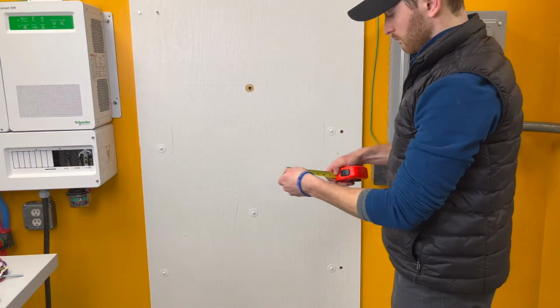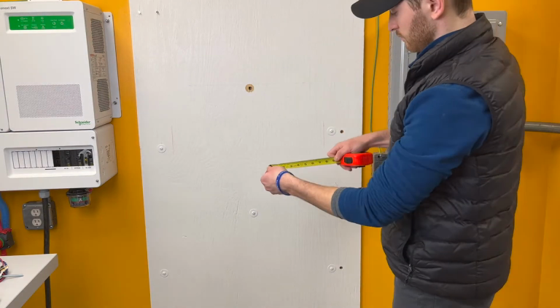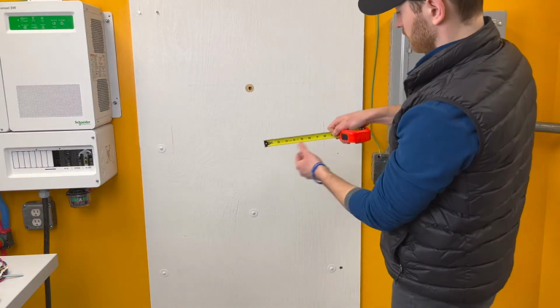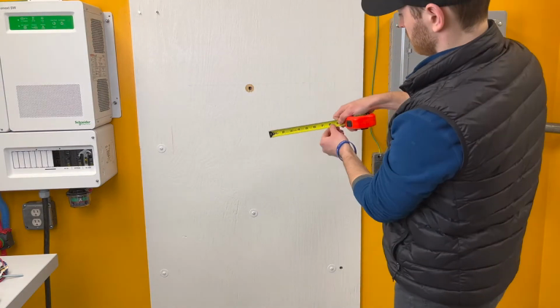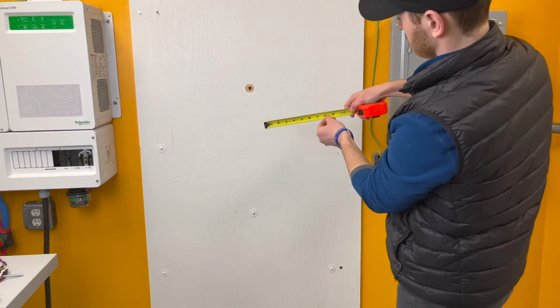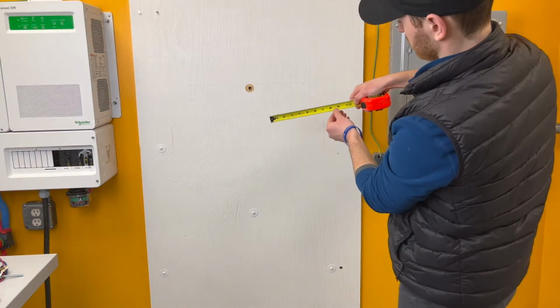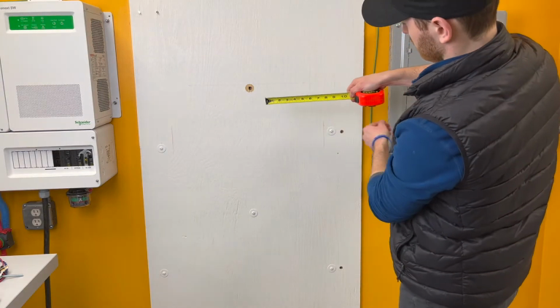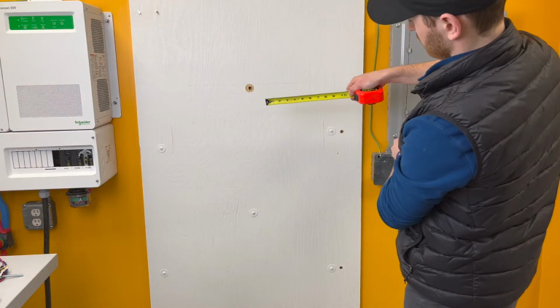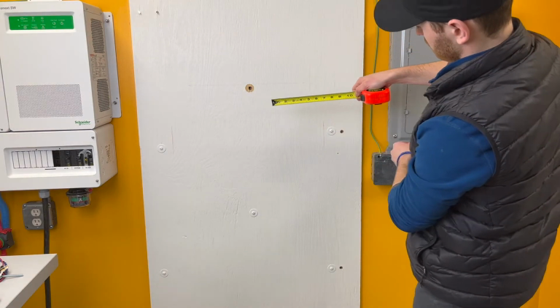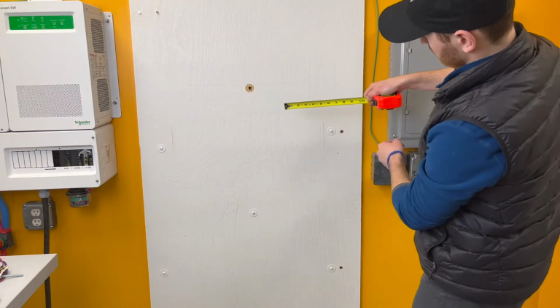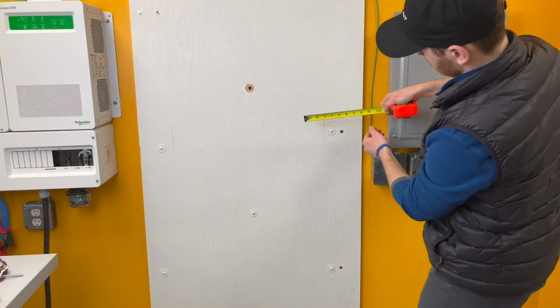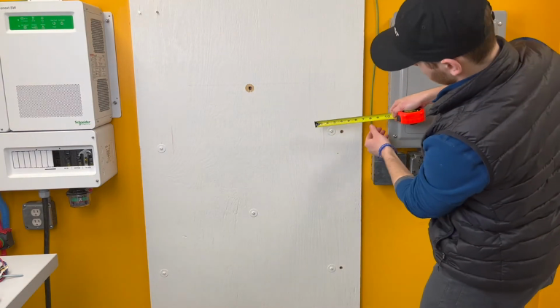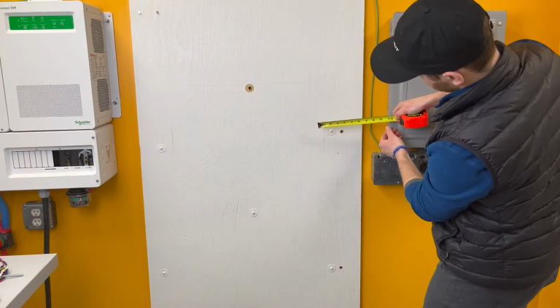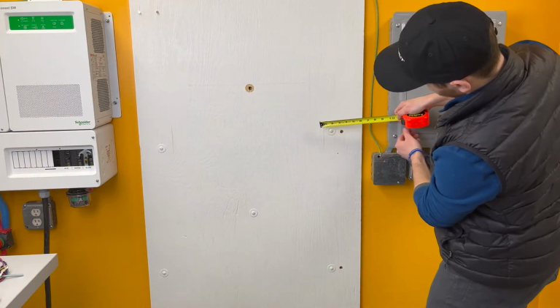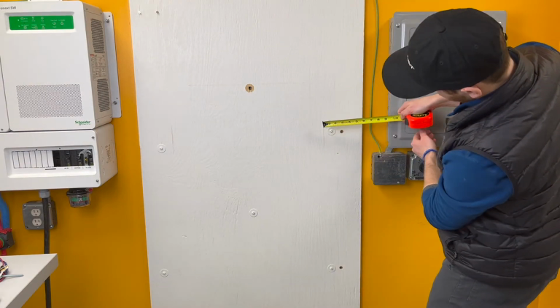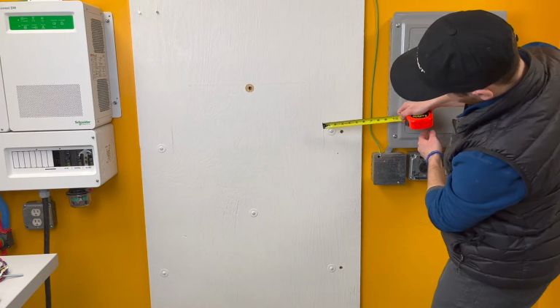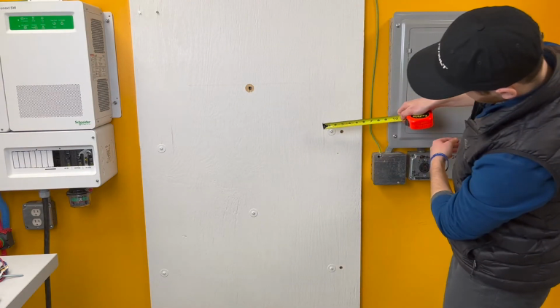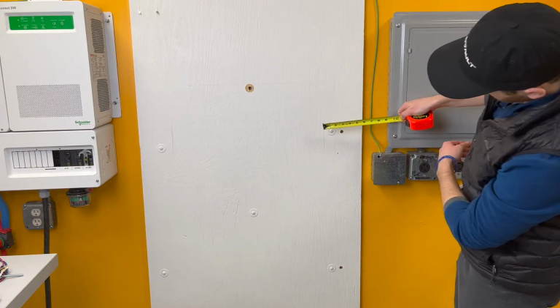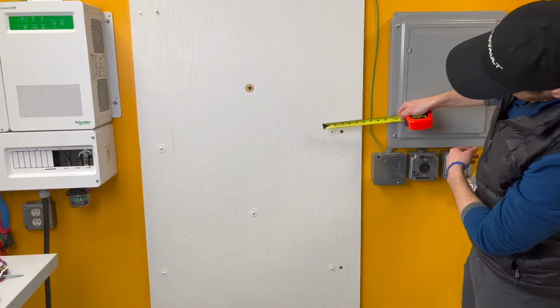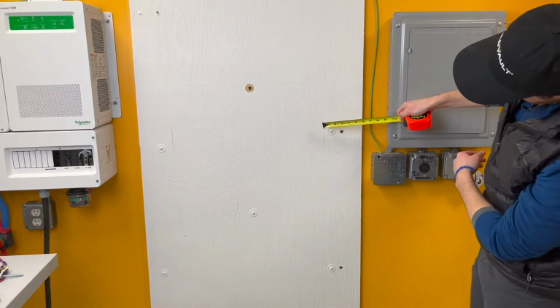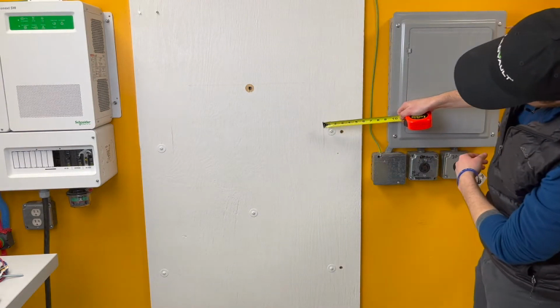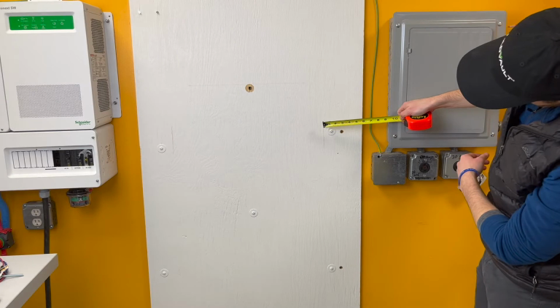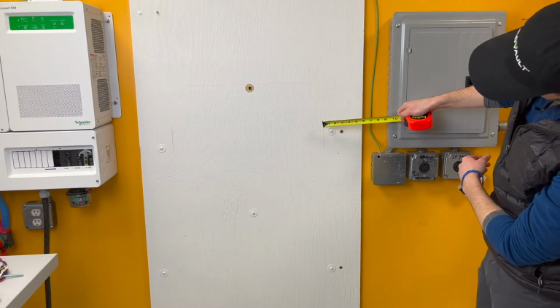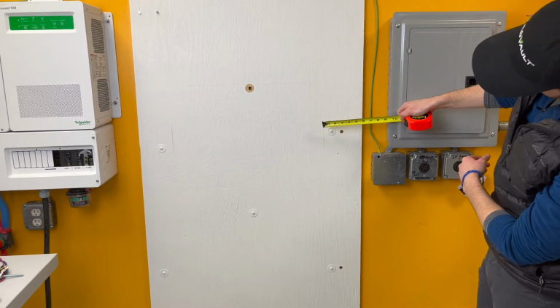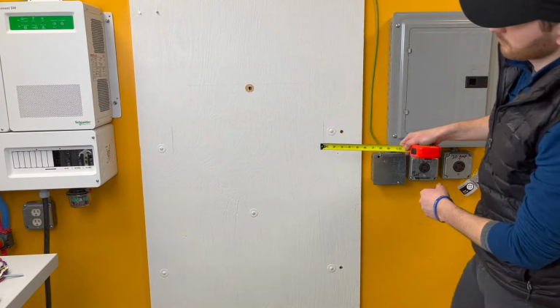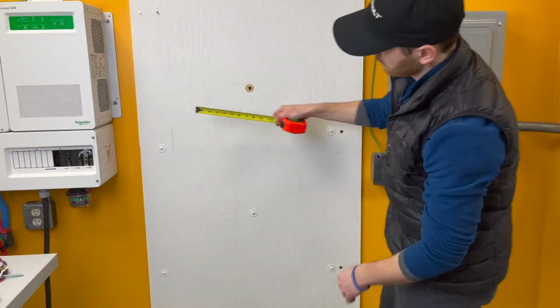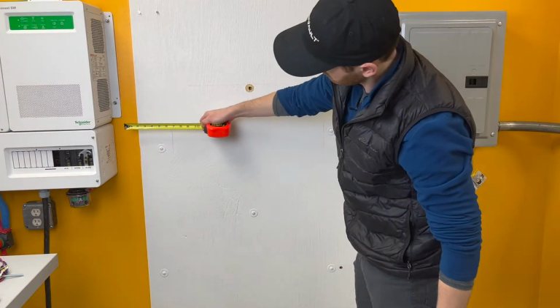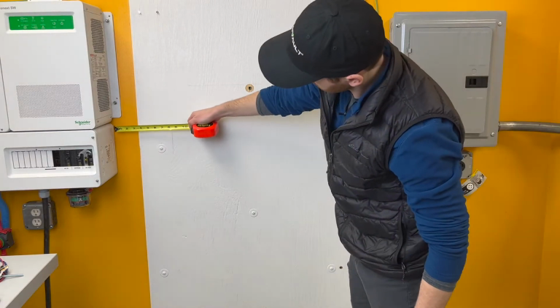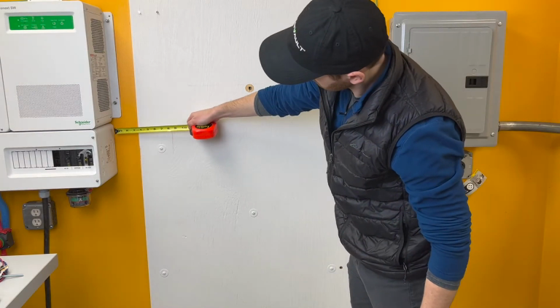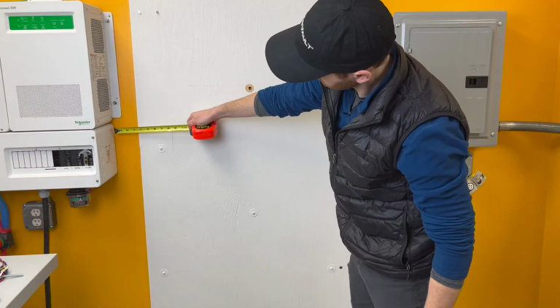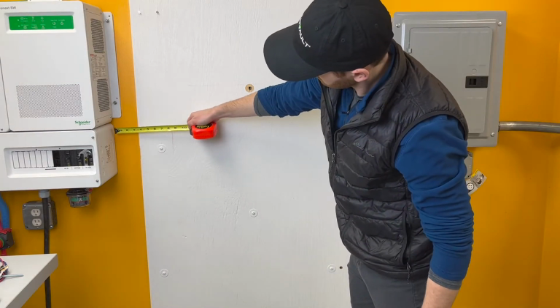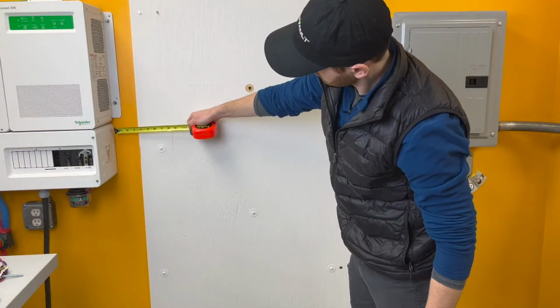There should be at least eight inches of clearance on both the left and right sides of the HAB as shown.